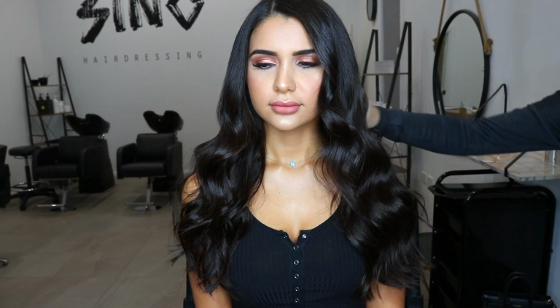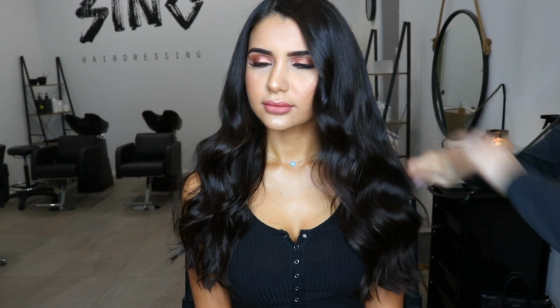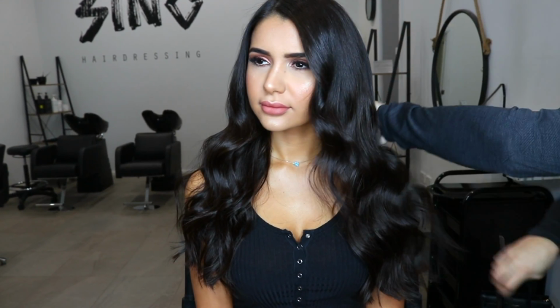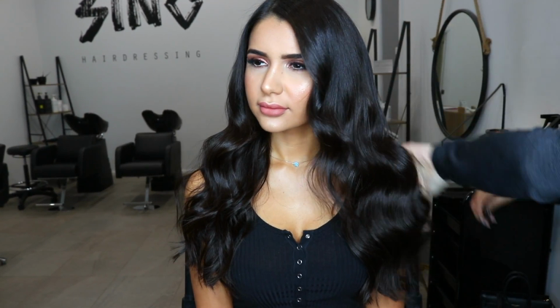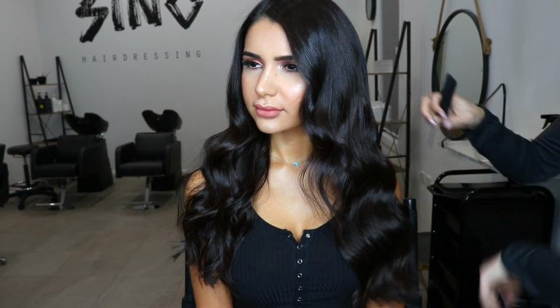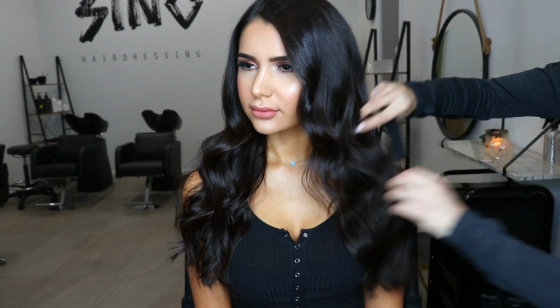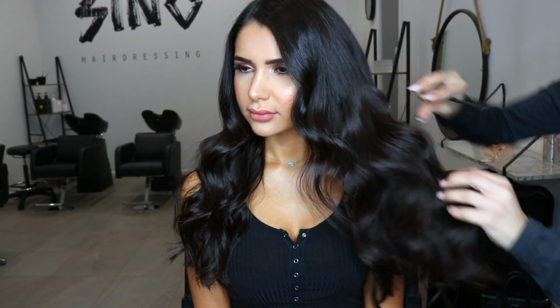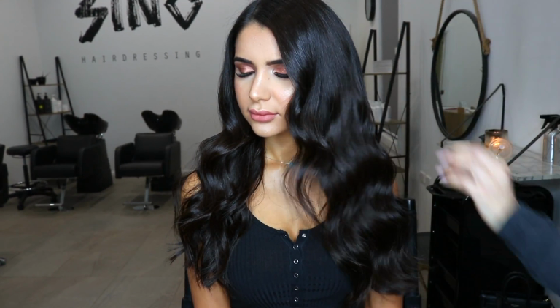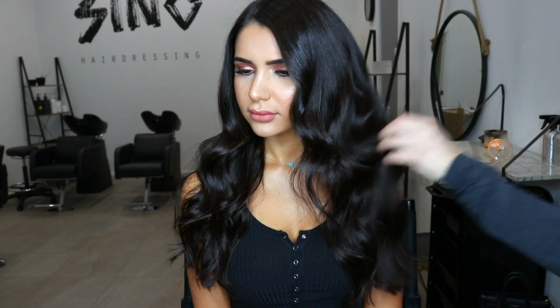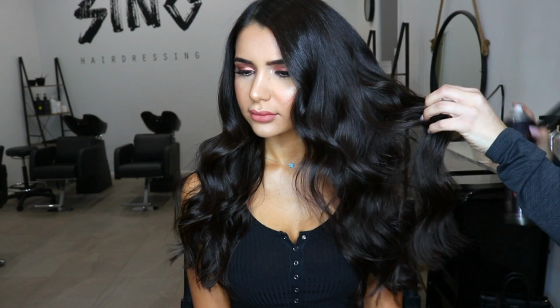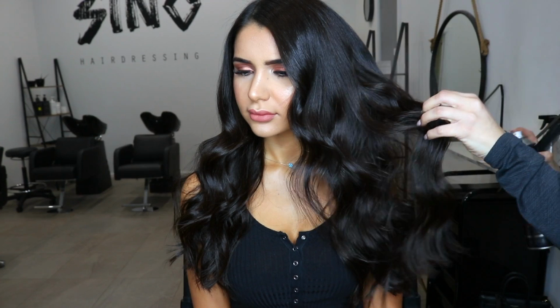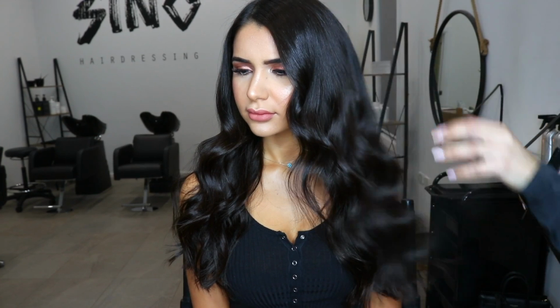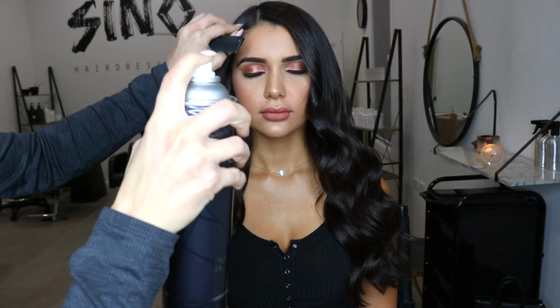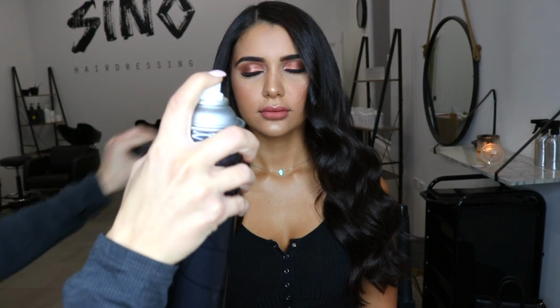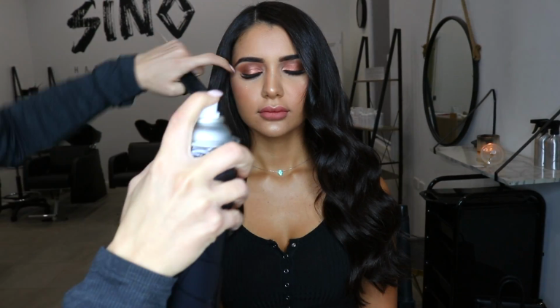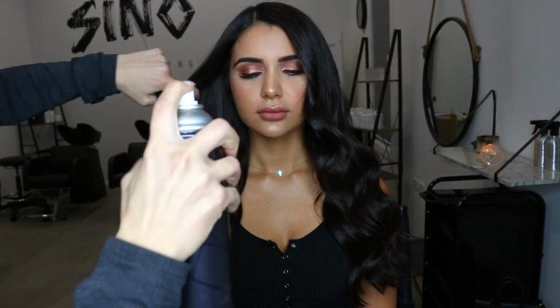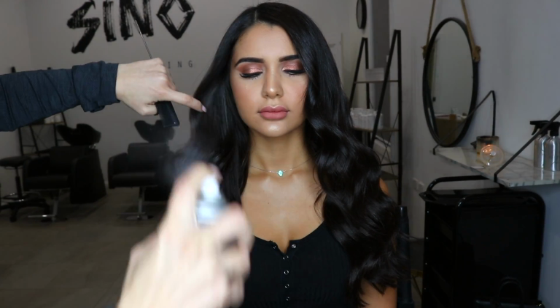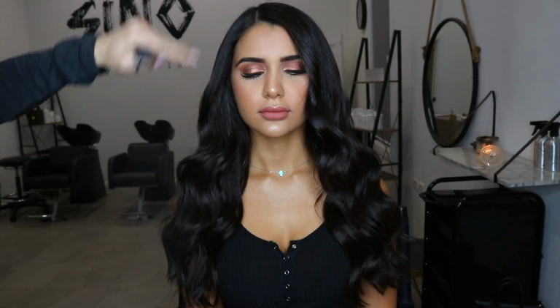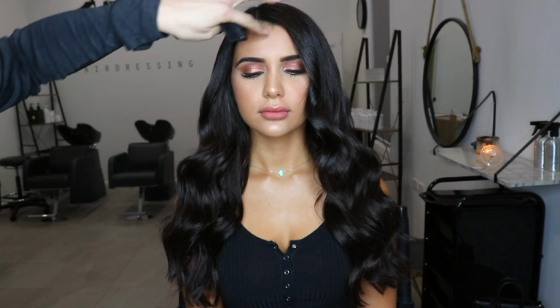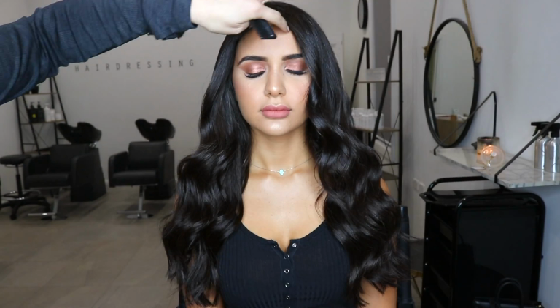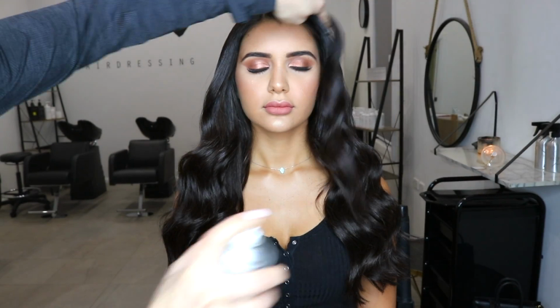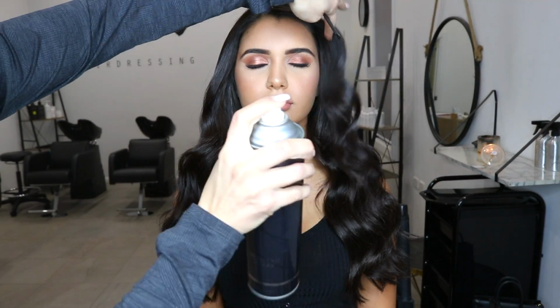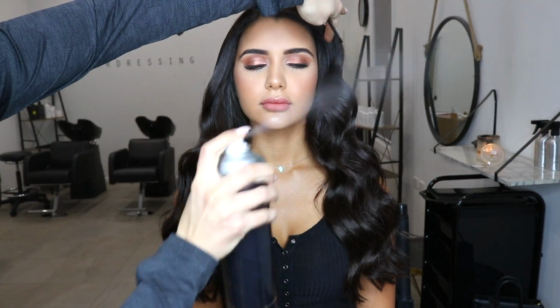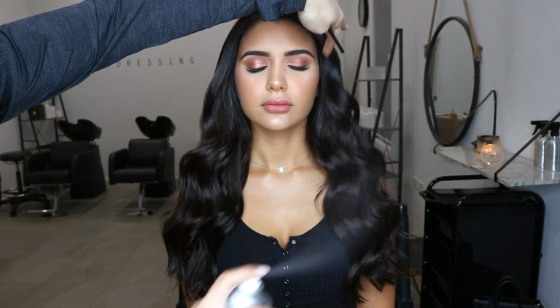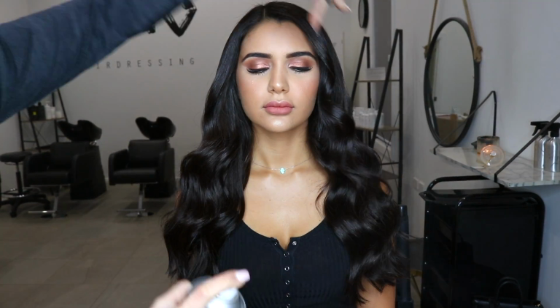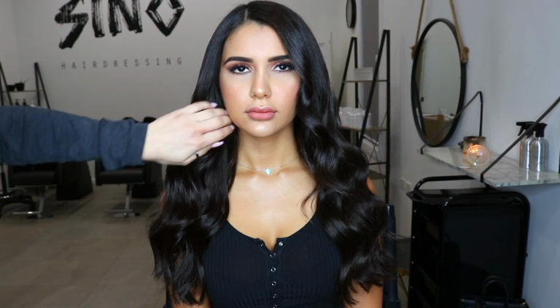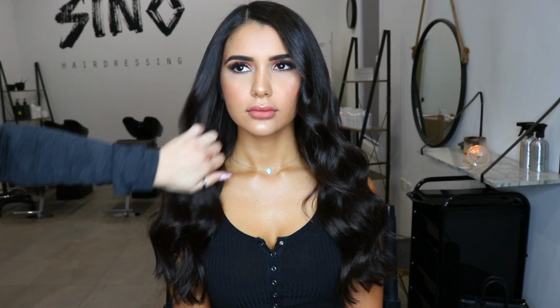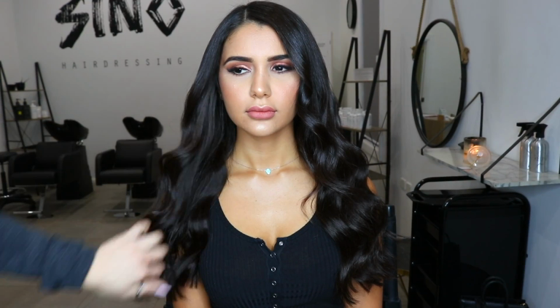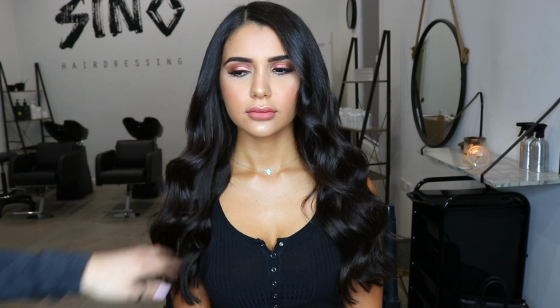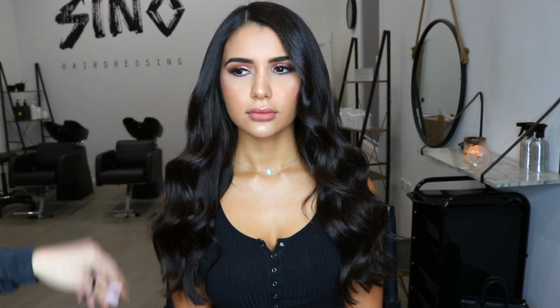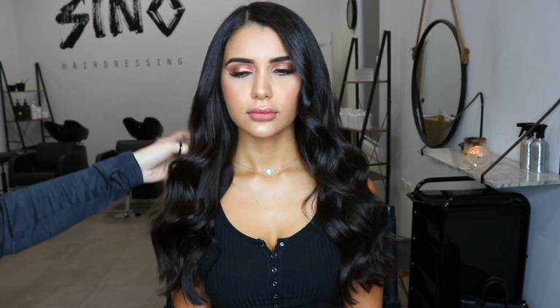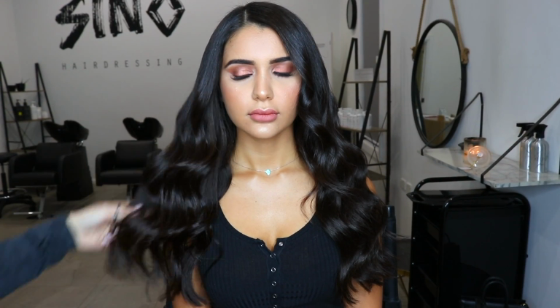I hope you all like this look. Please give it a thumbs up and don't forget to subscribe to my channel. Thank you for watching.